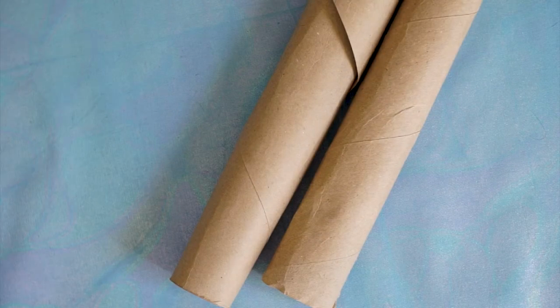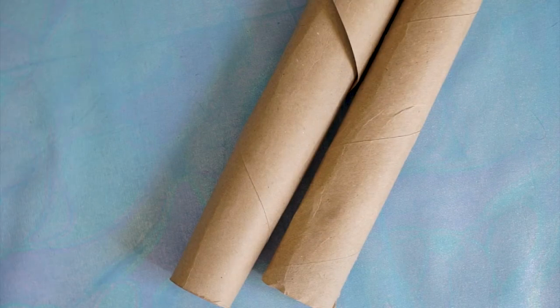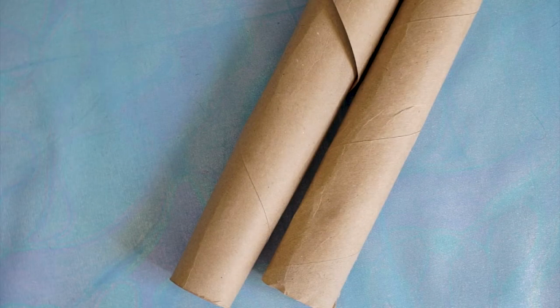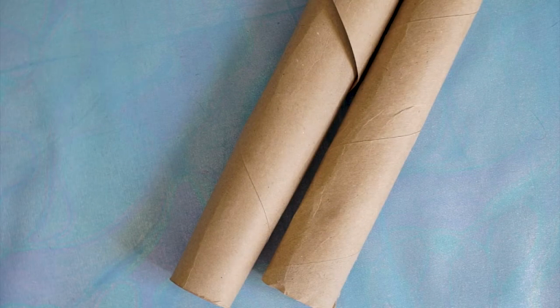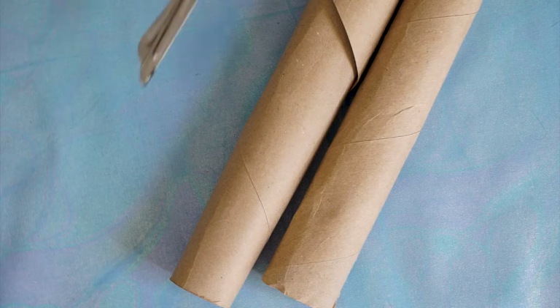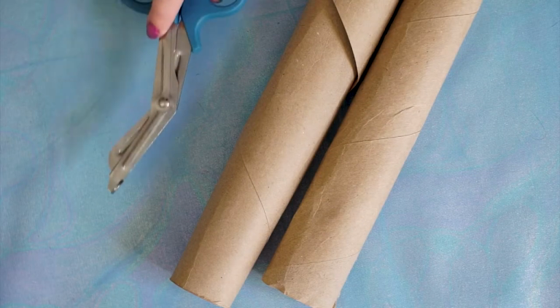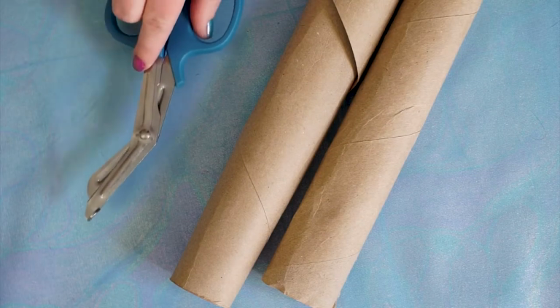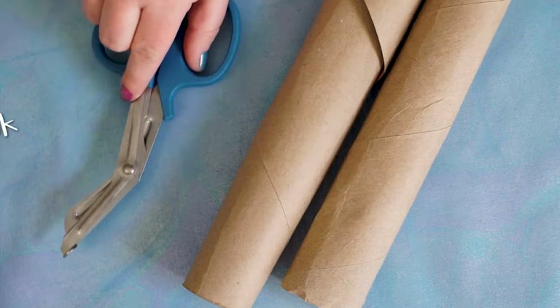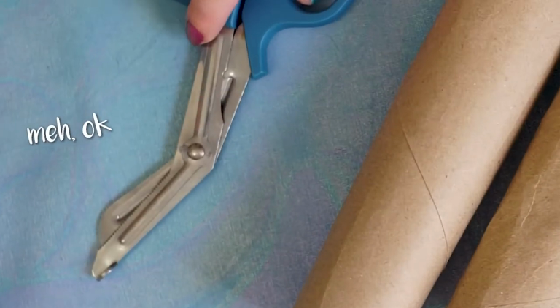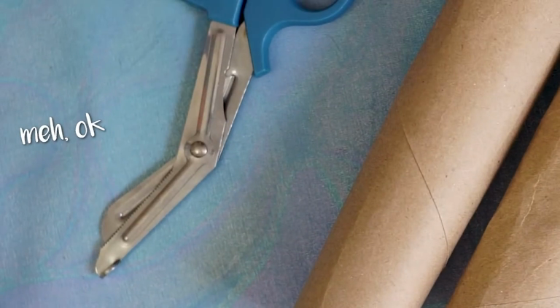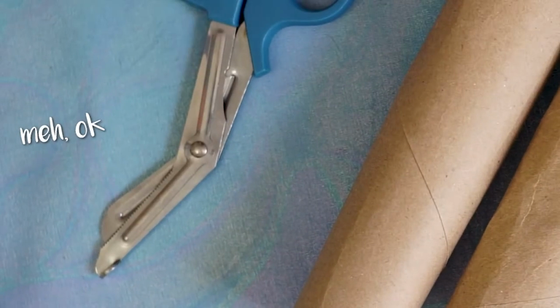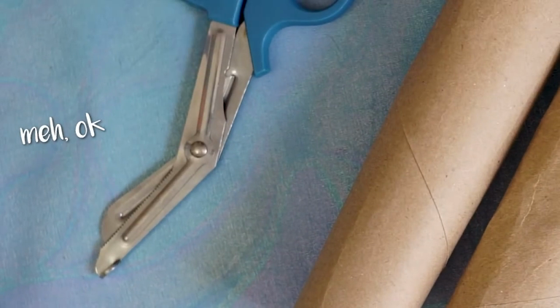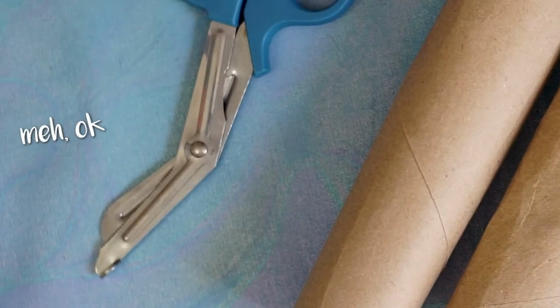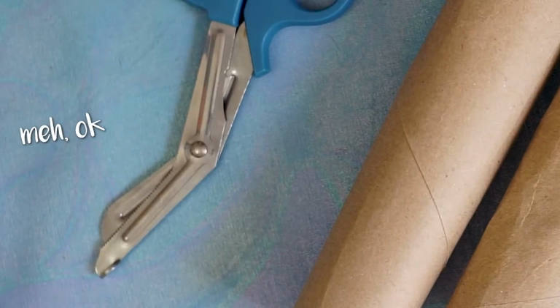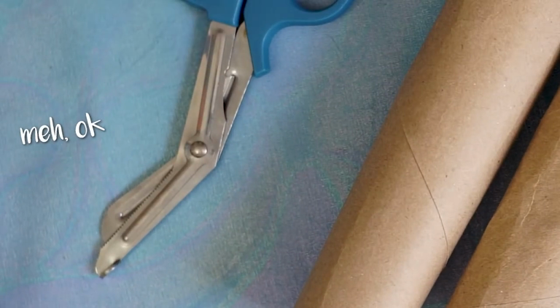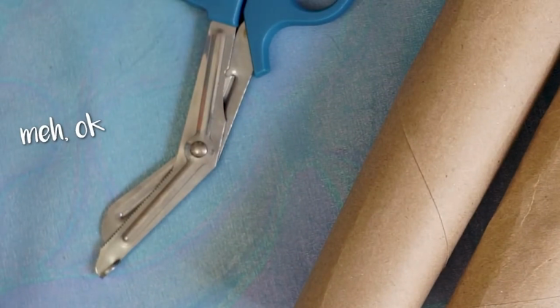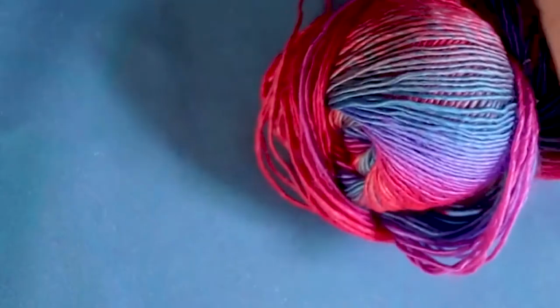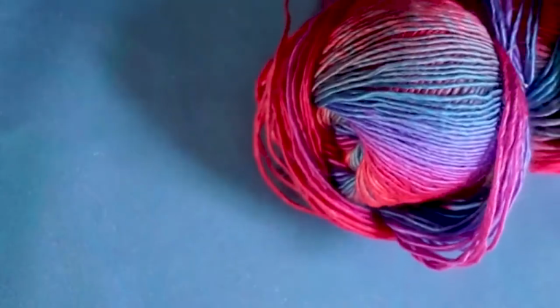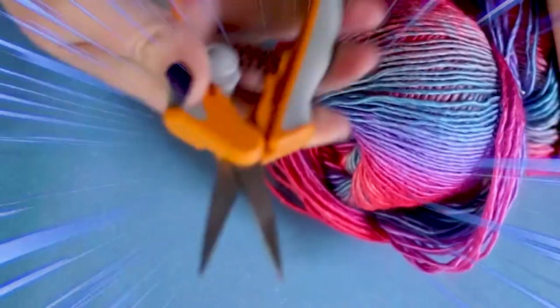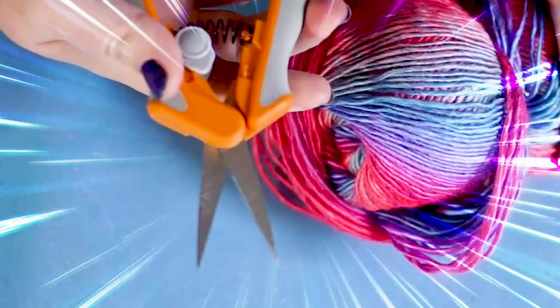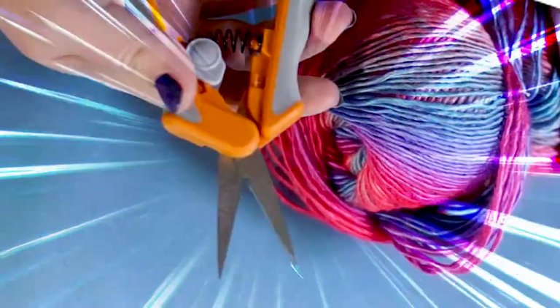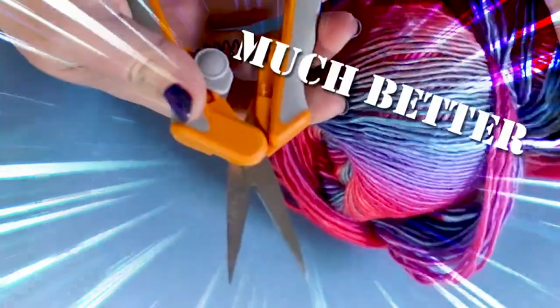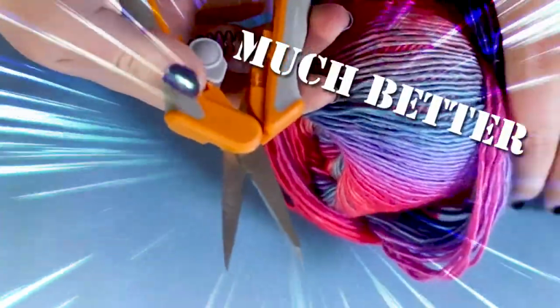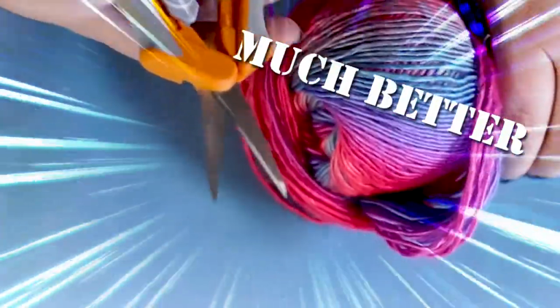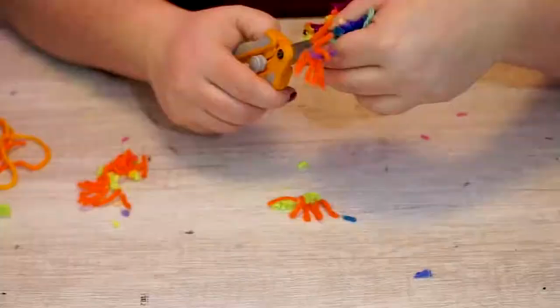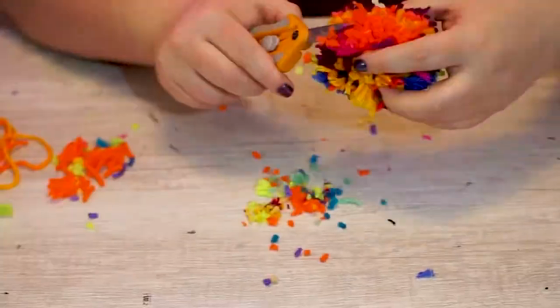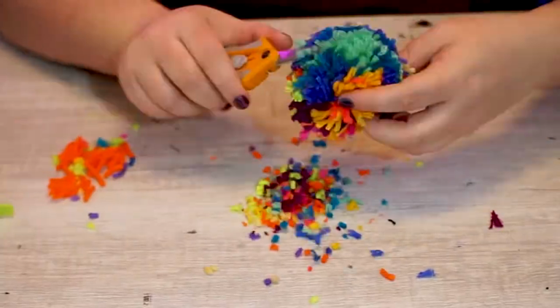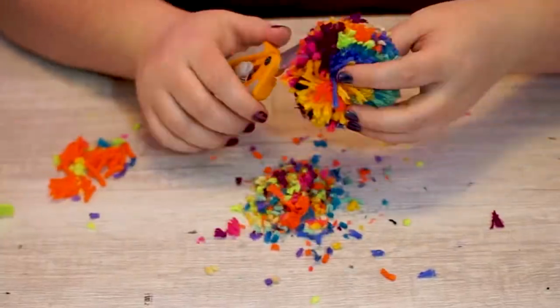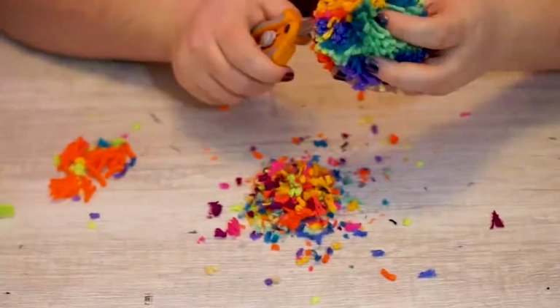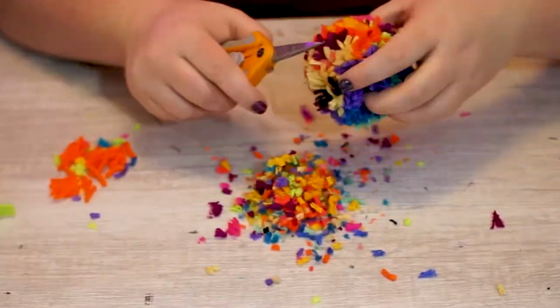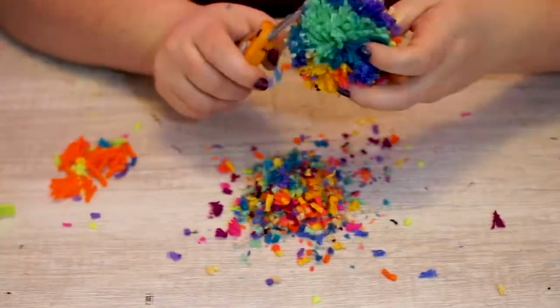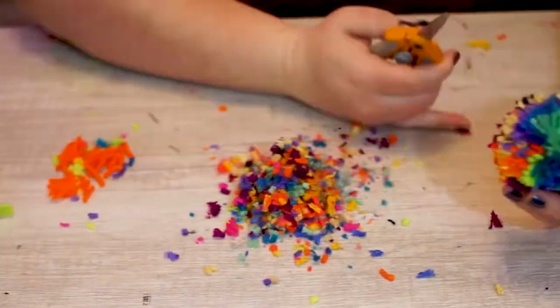If you invest money anywhere in this hobby, let it be in a good pair of fabric scissors. It'll save you blisters, hand cramps, and time.